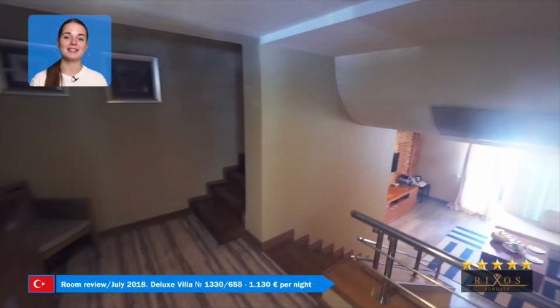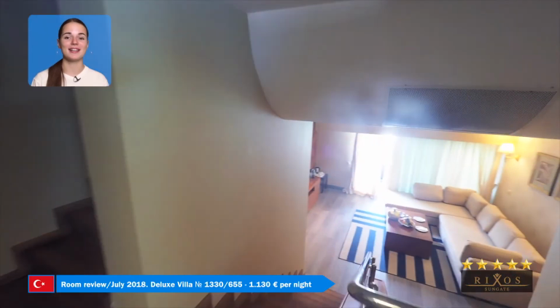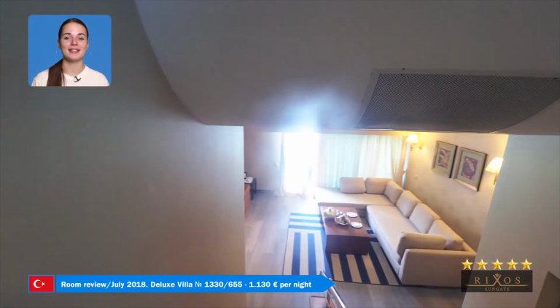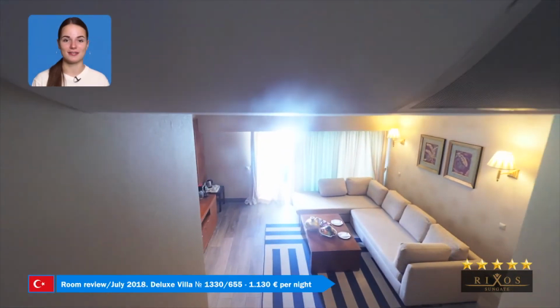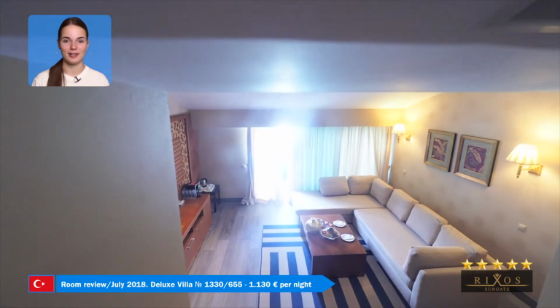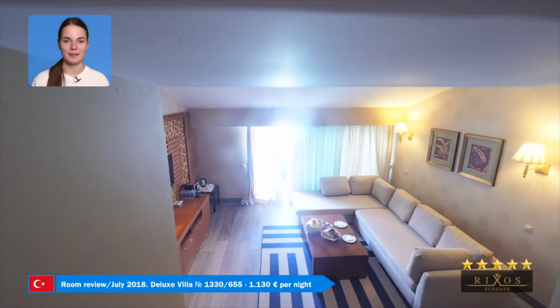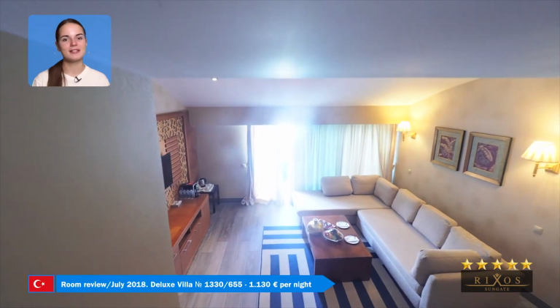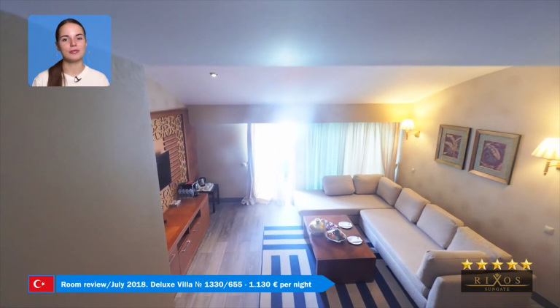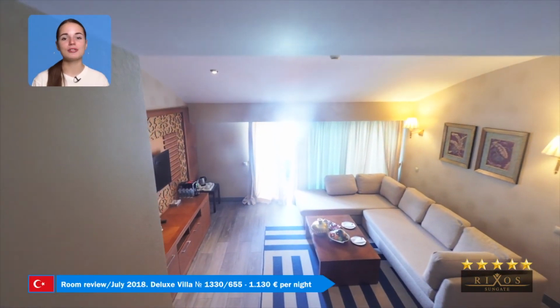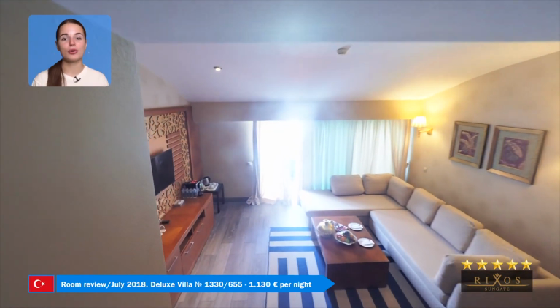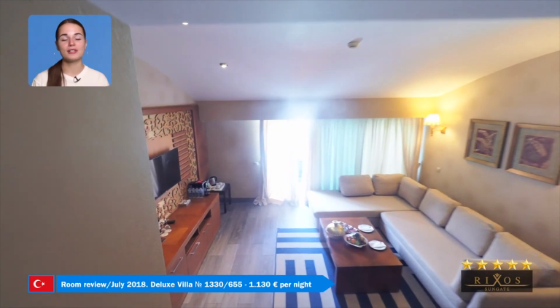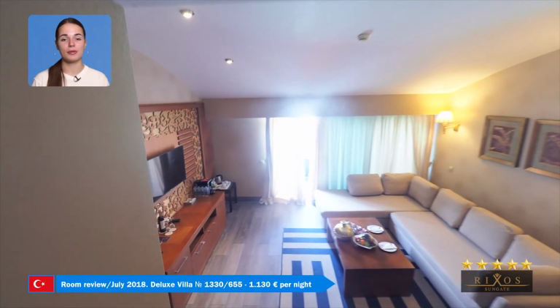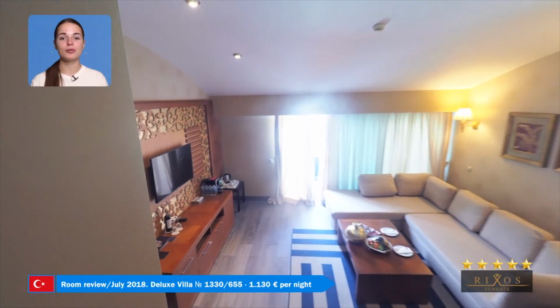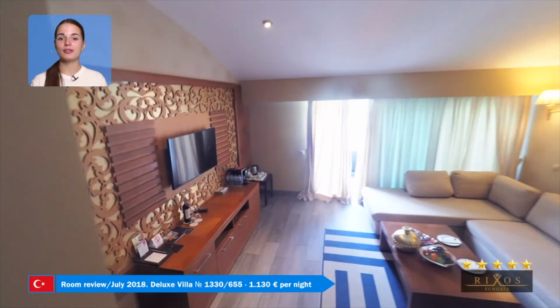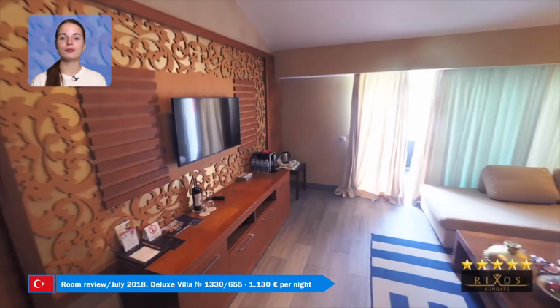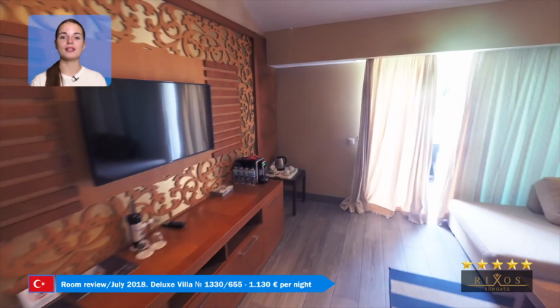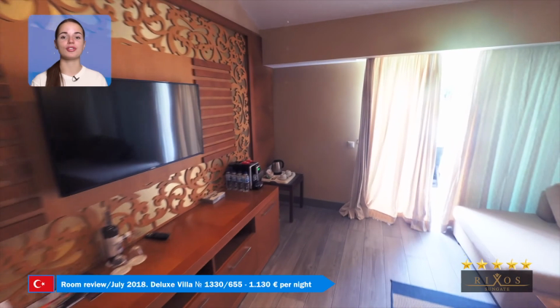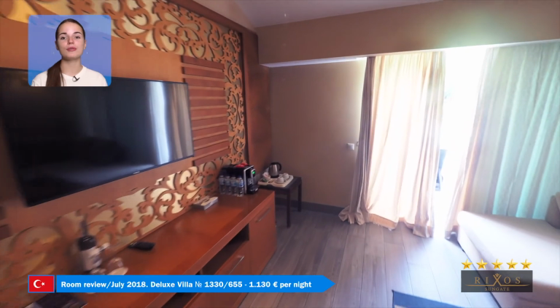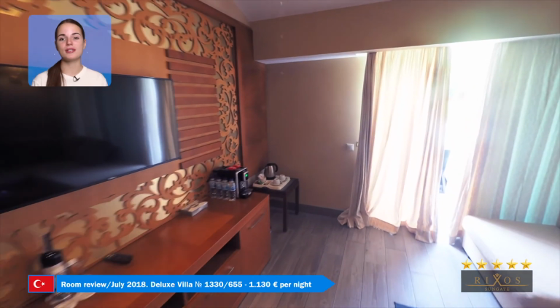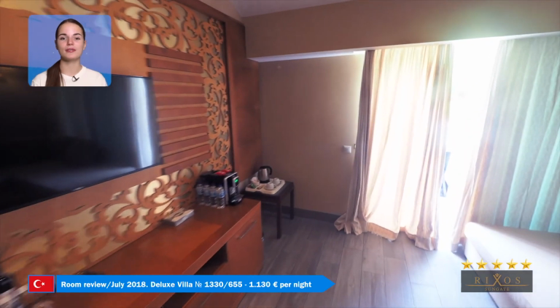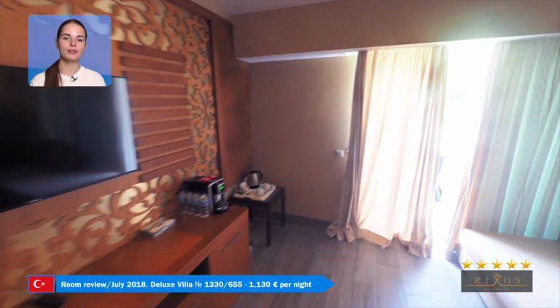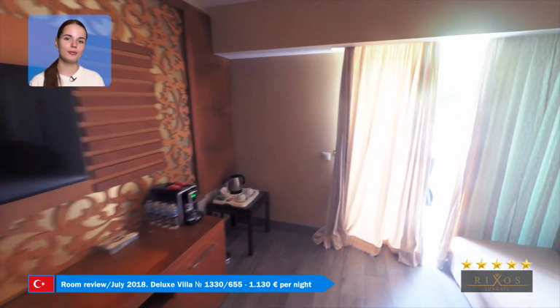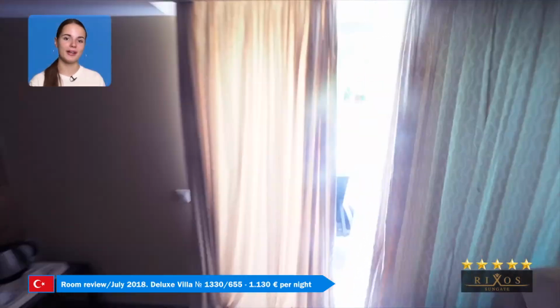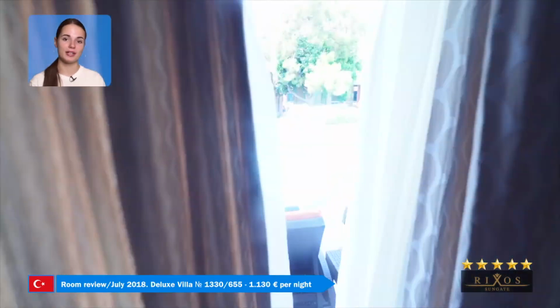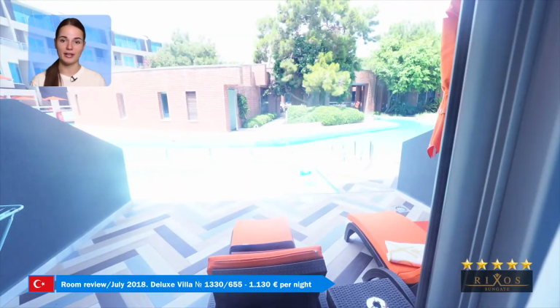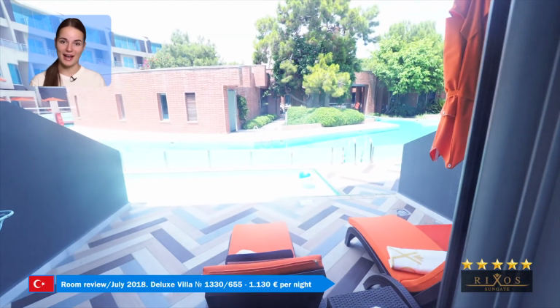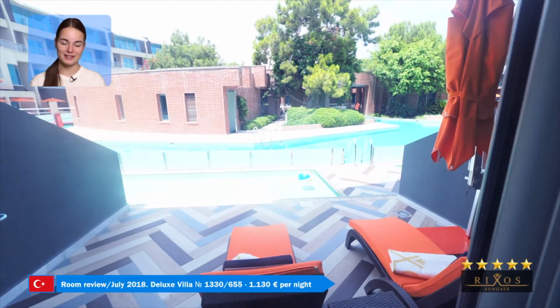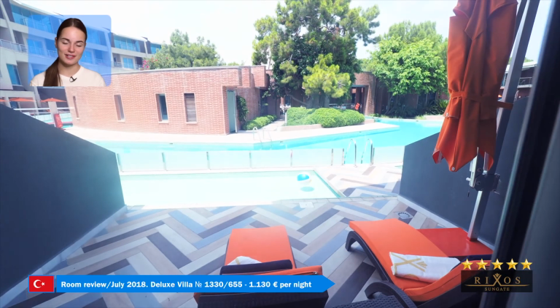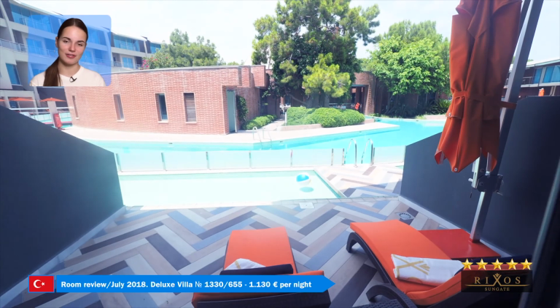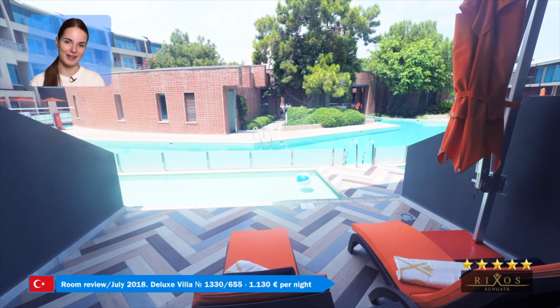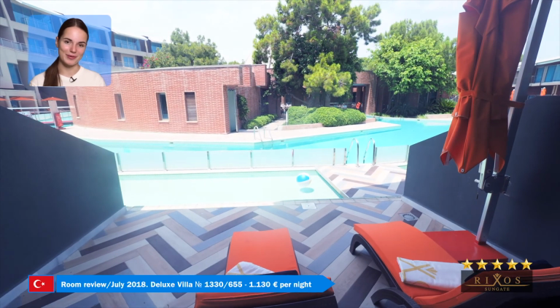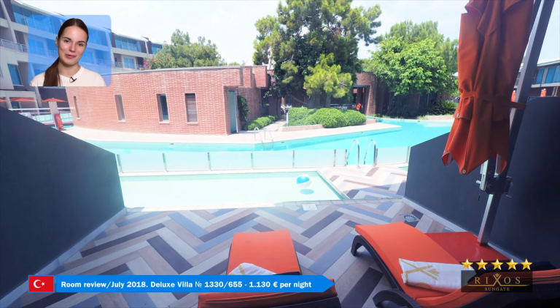I stayed in this villa. It's three stories with two bedrooms, a jacuzzi, living room, and direct access to the VIP pool.